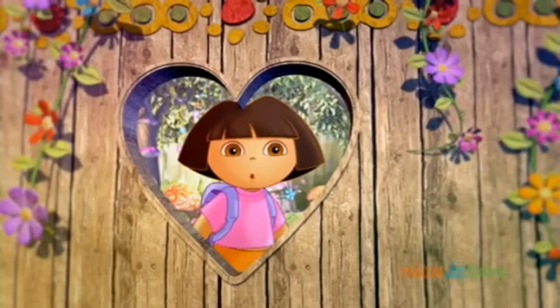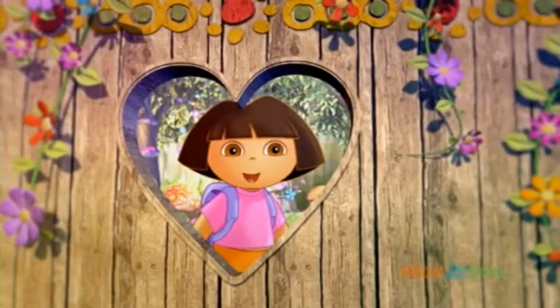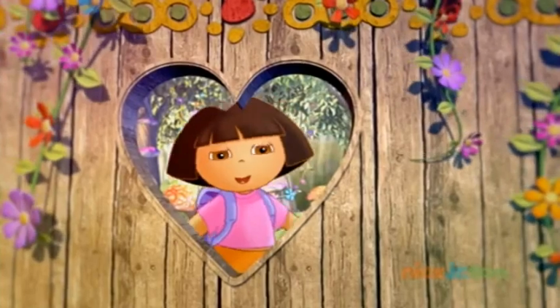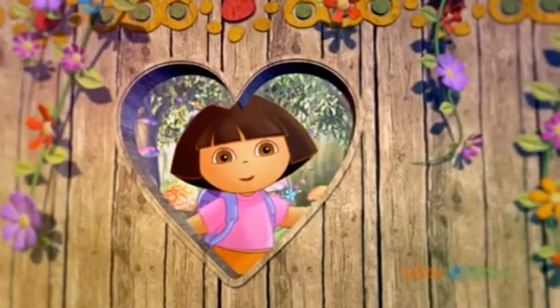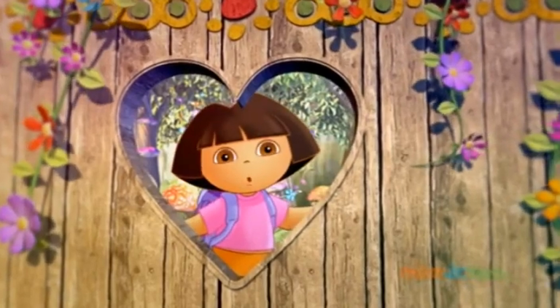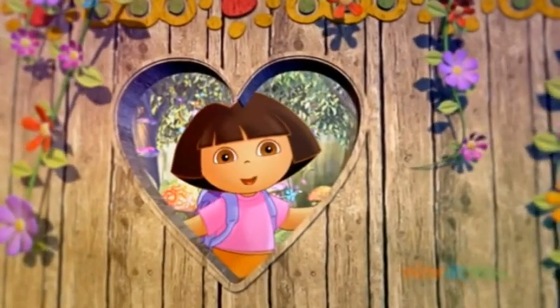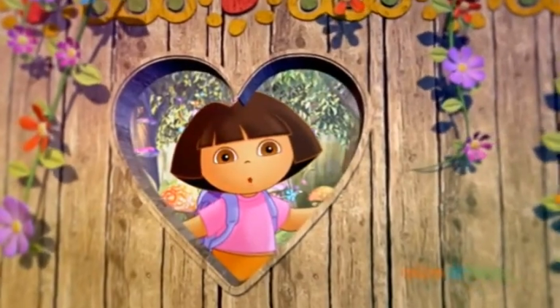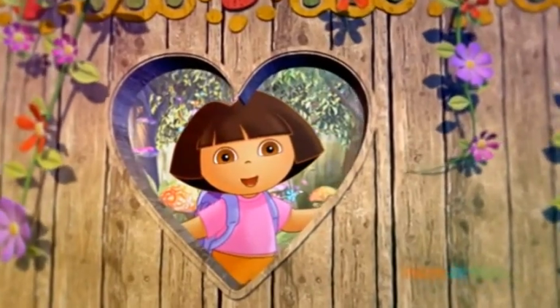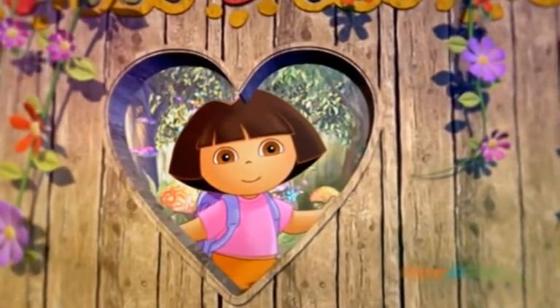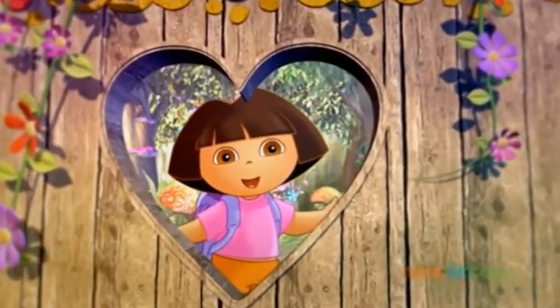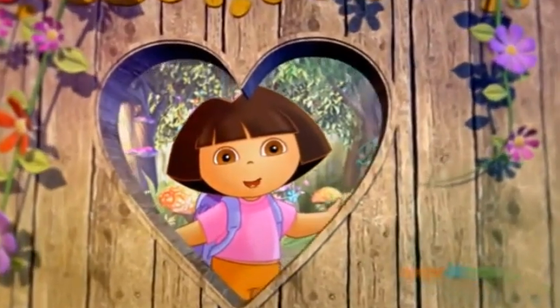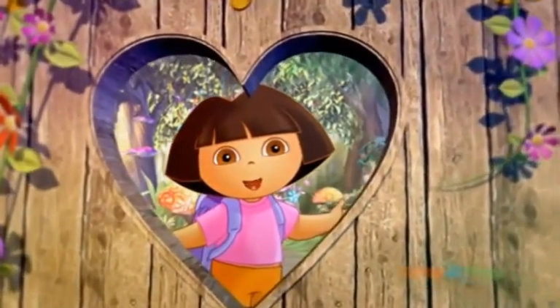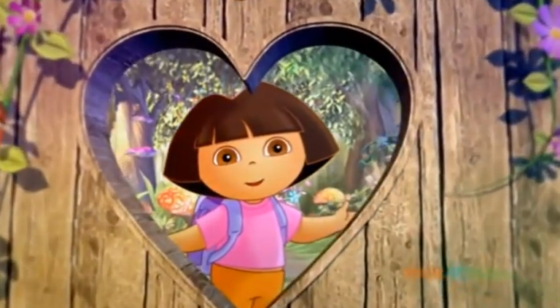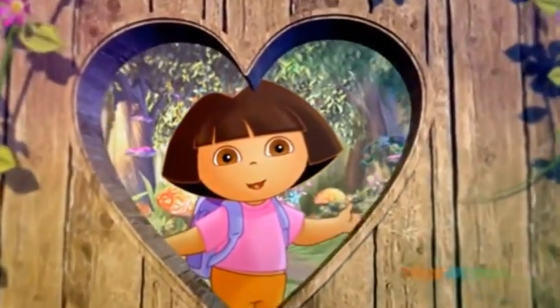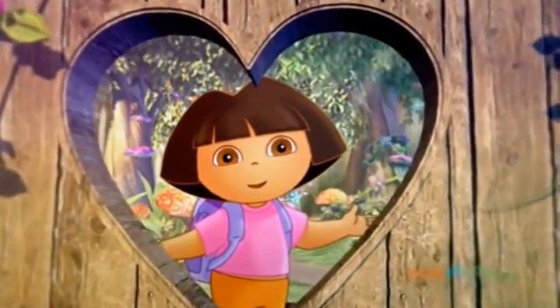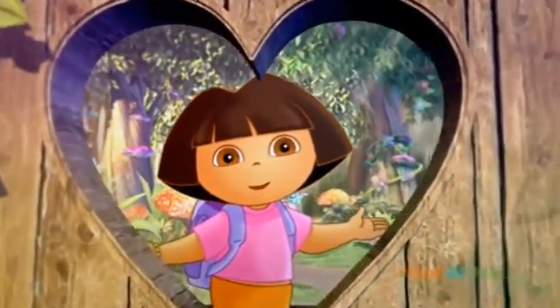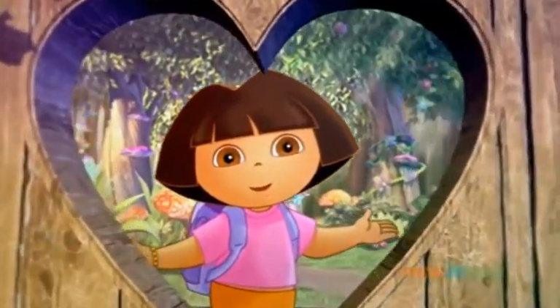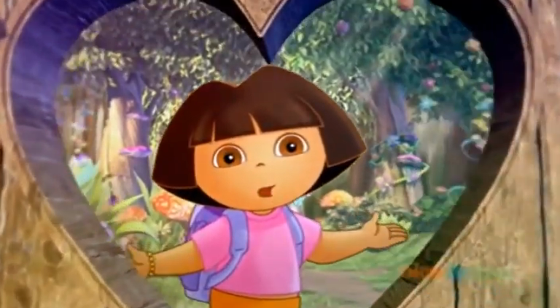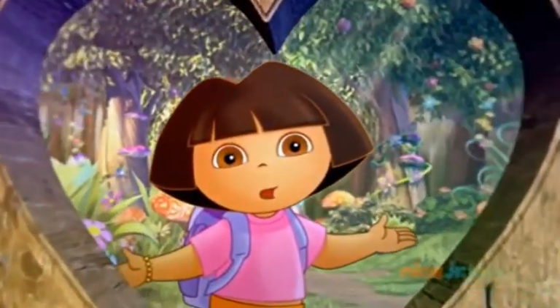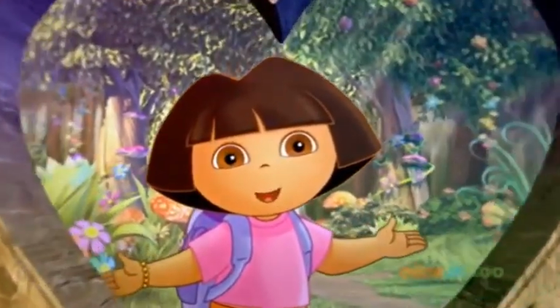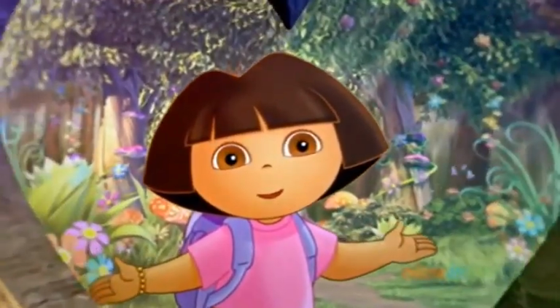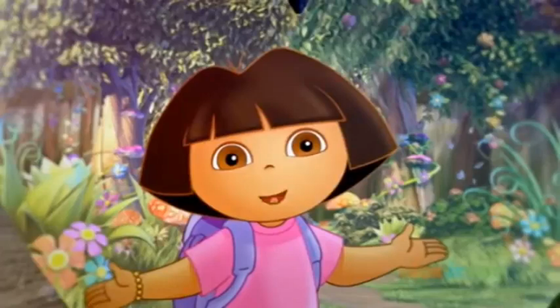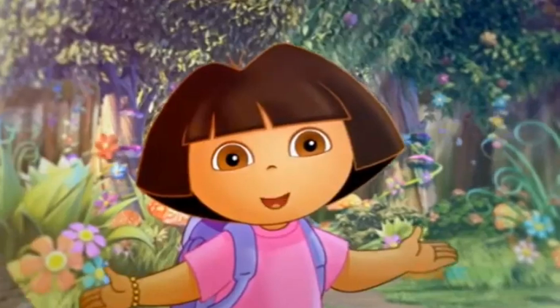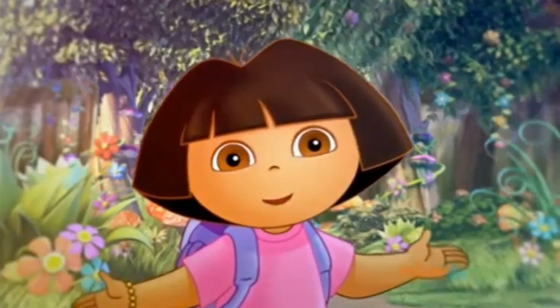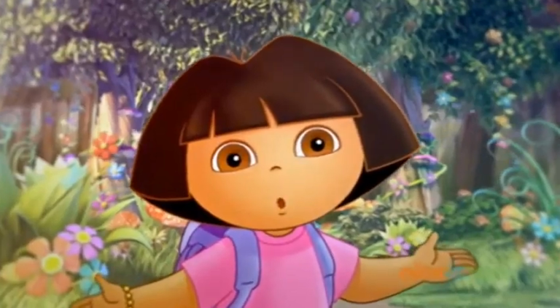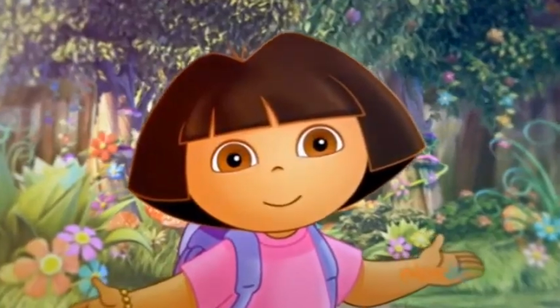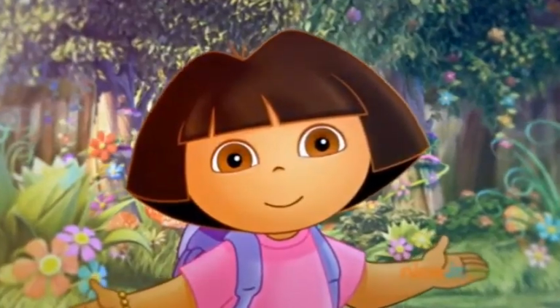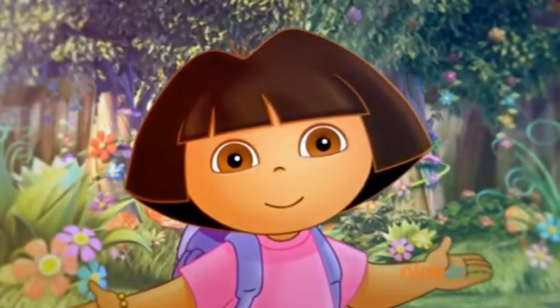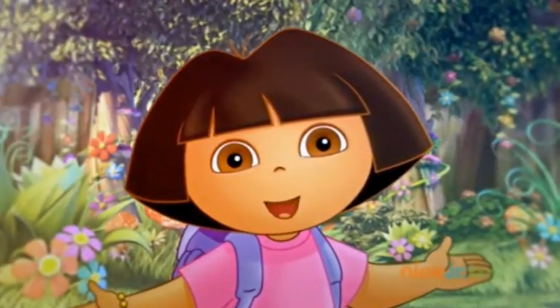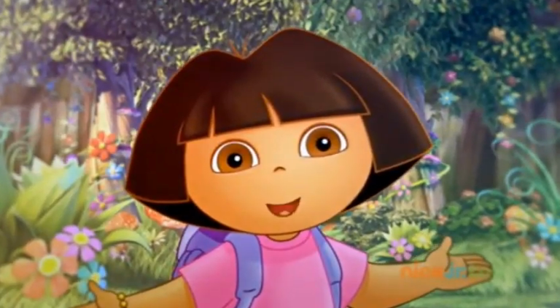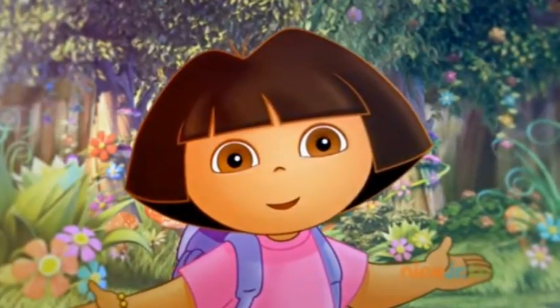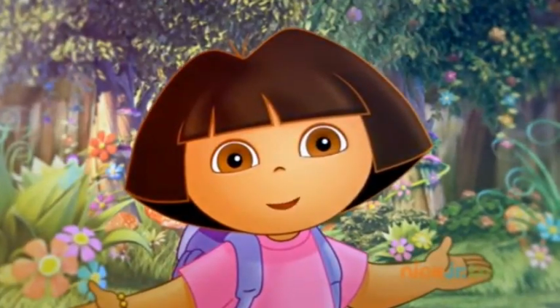Hola, soy Dora. I love exploring. Do you like exploring, too? Fantástico!